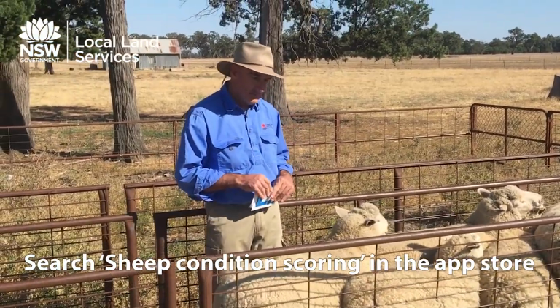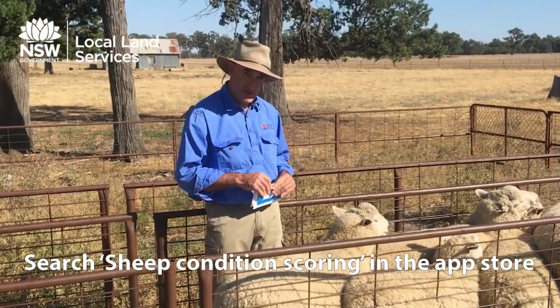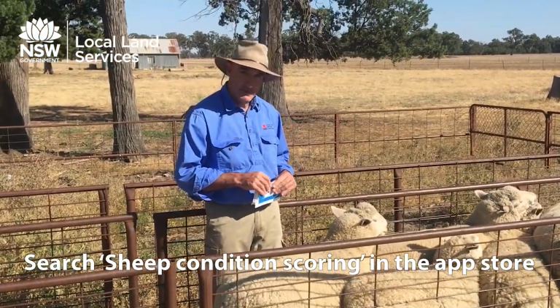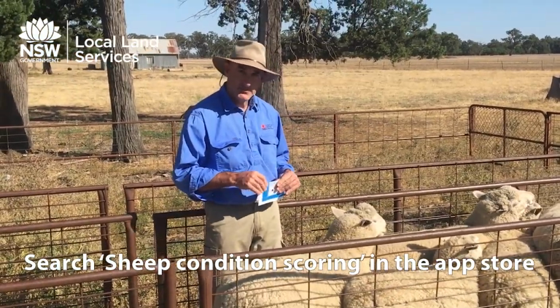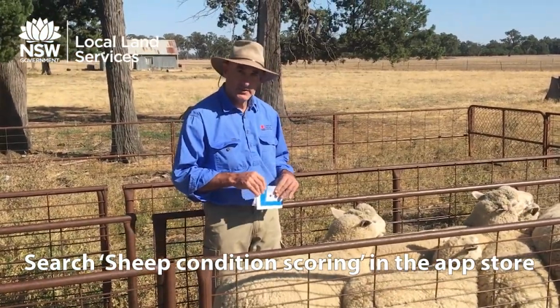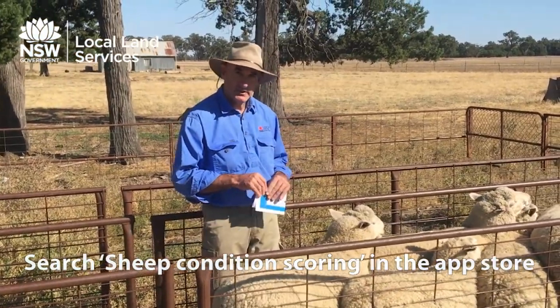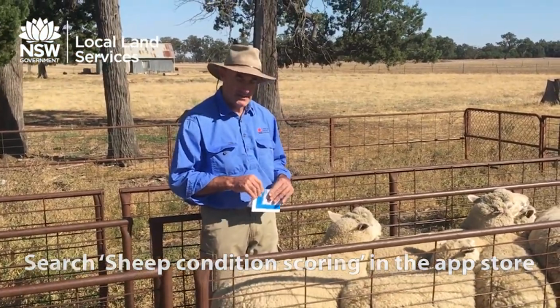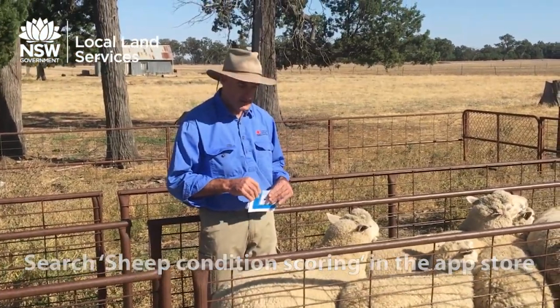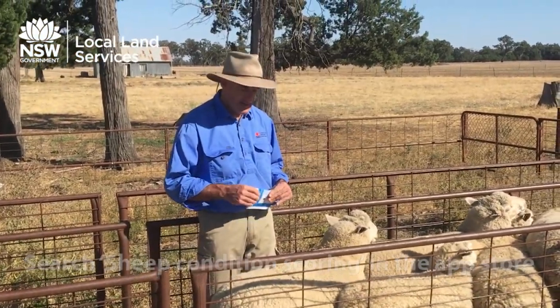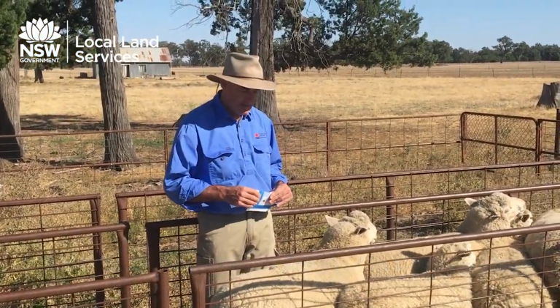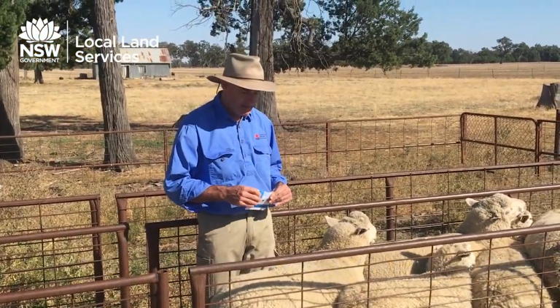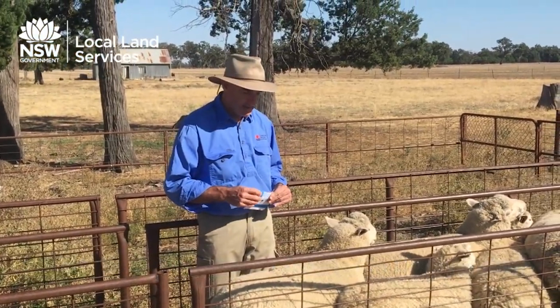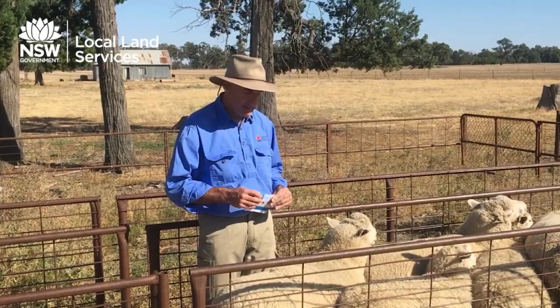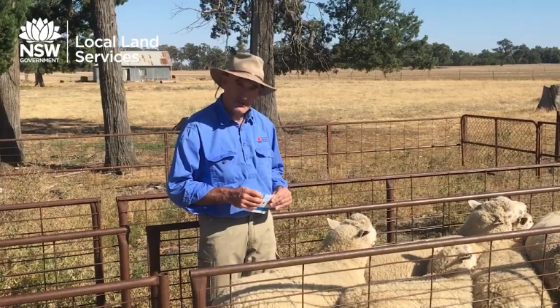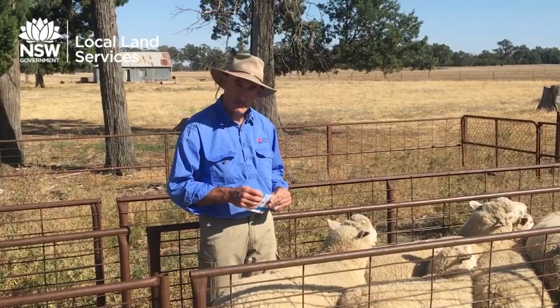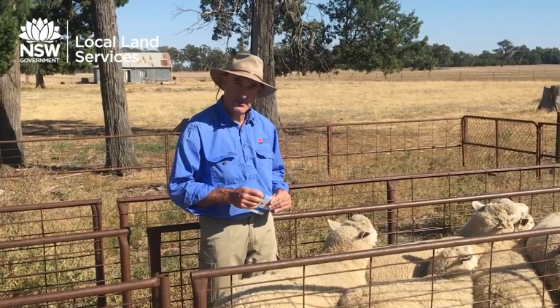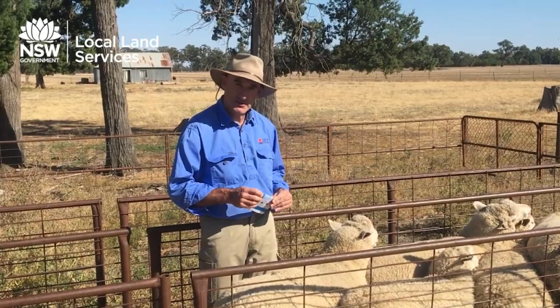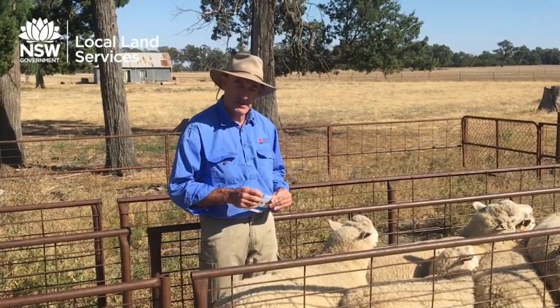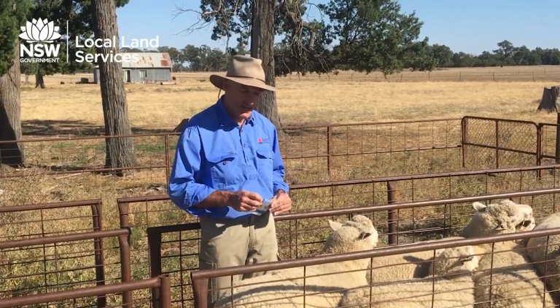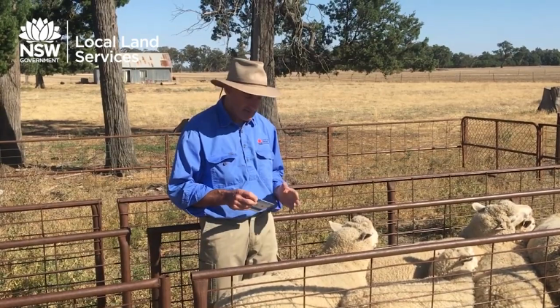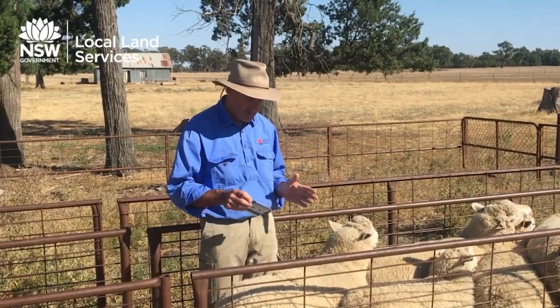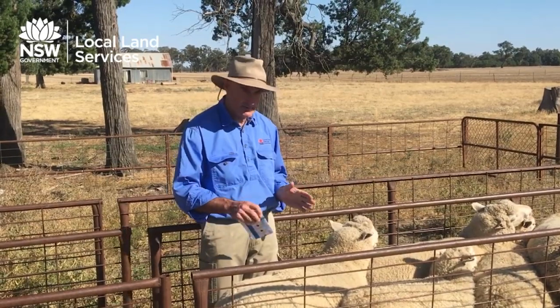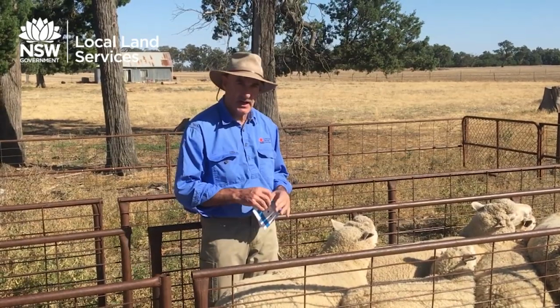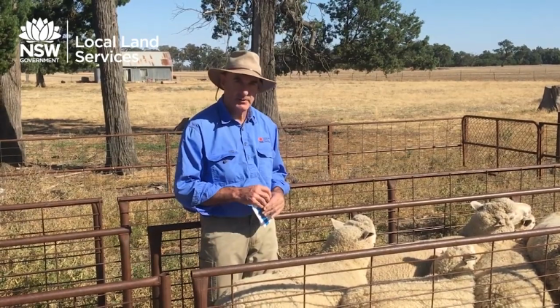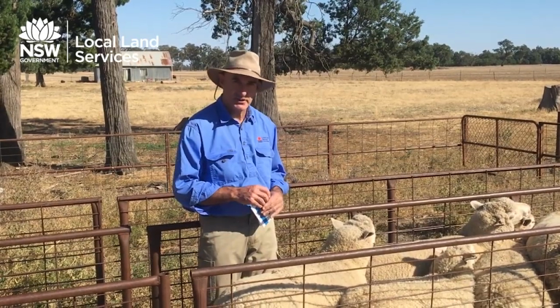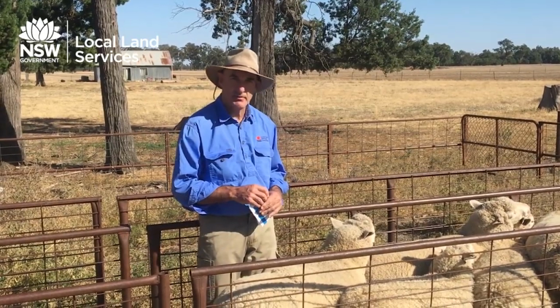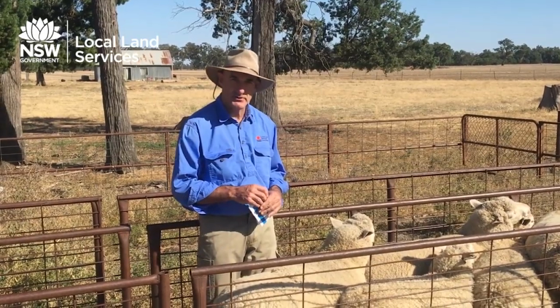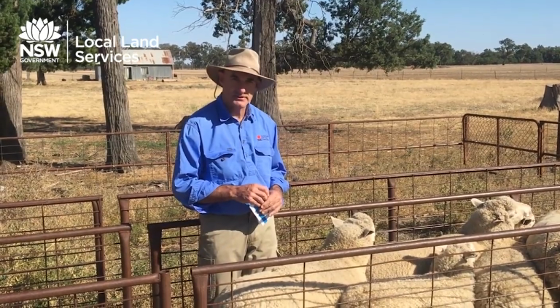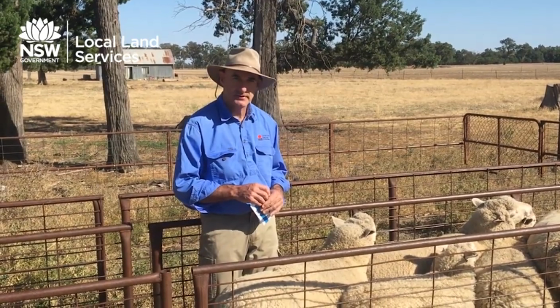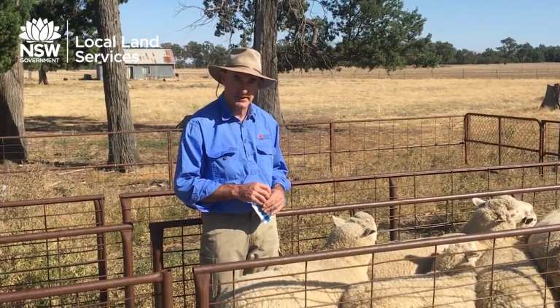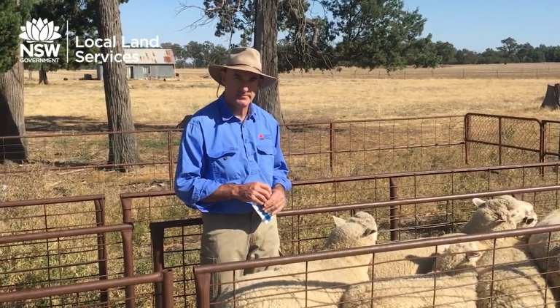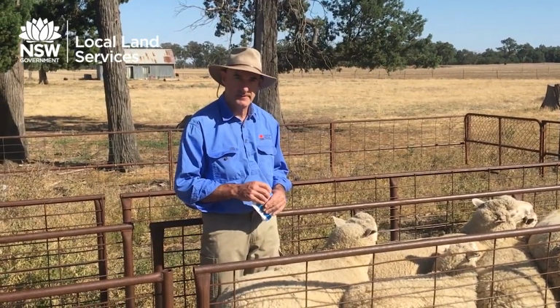Thanks very much for listening today. Next time you've got your sheep in the yards, give it a go - it's a great resource. Thank you.